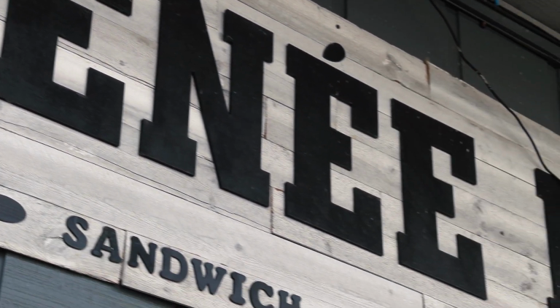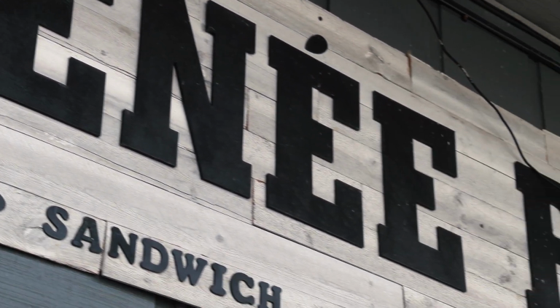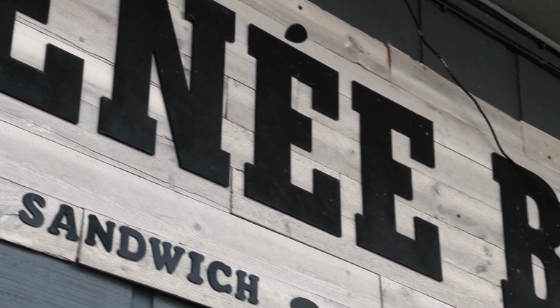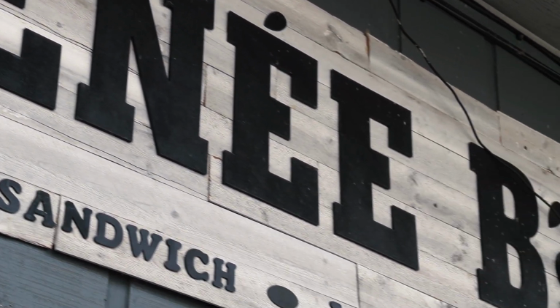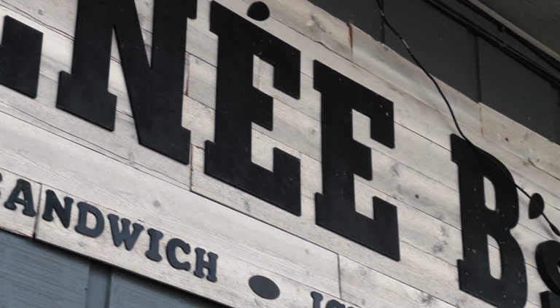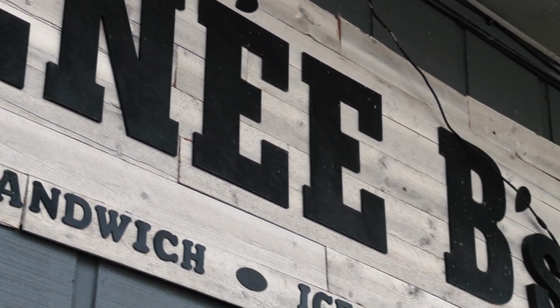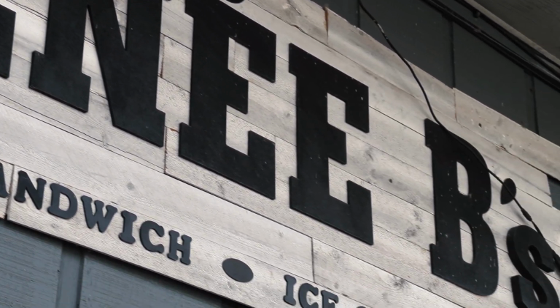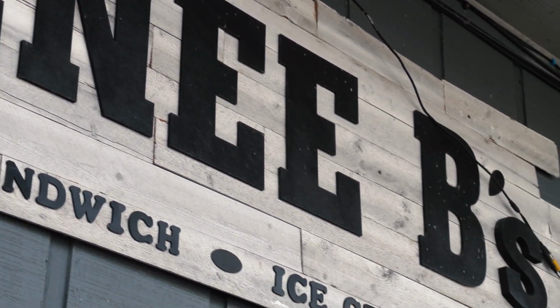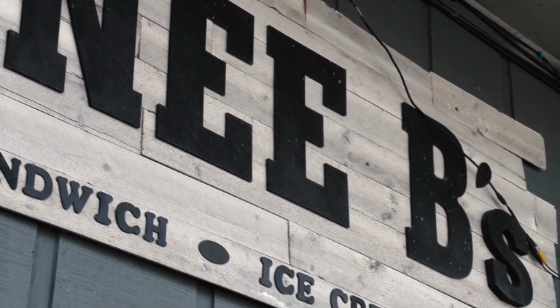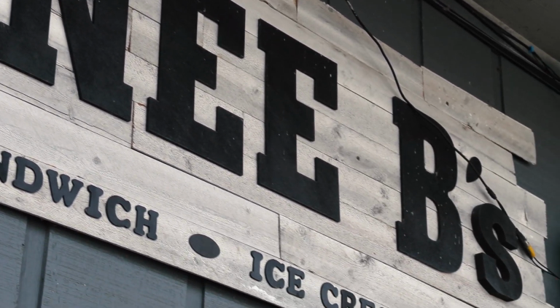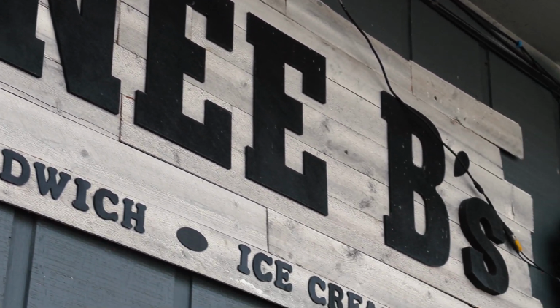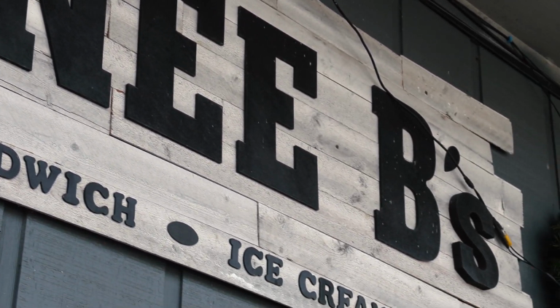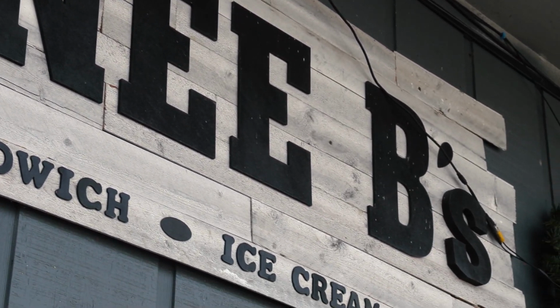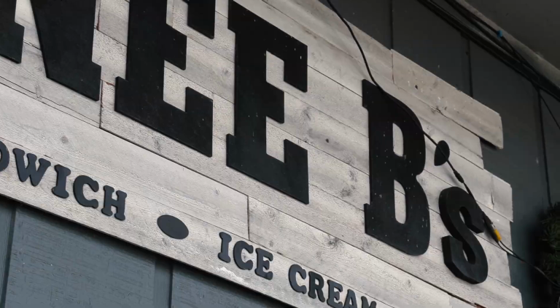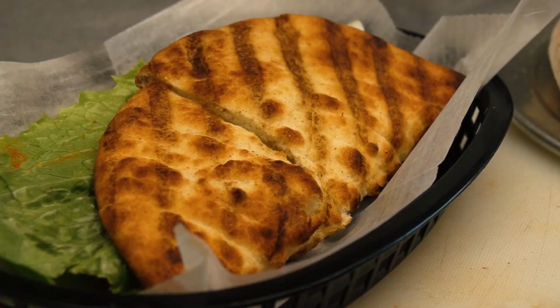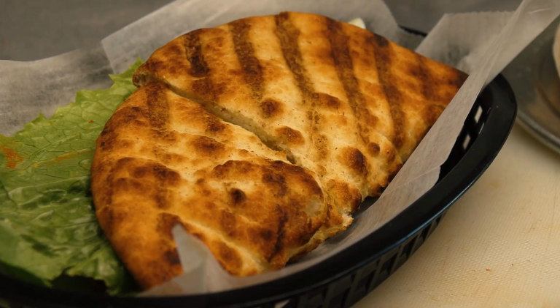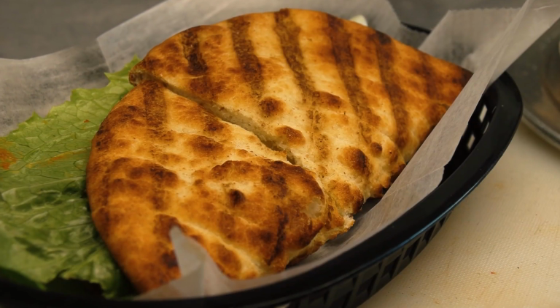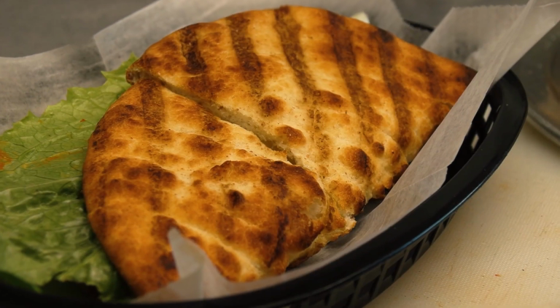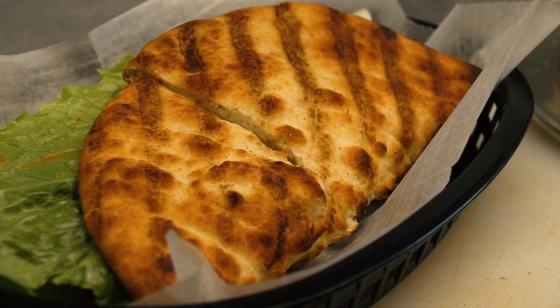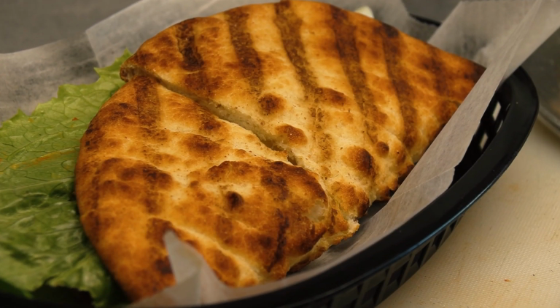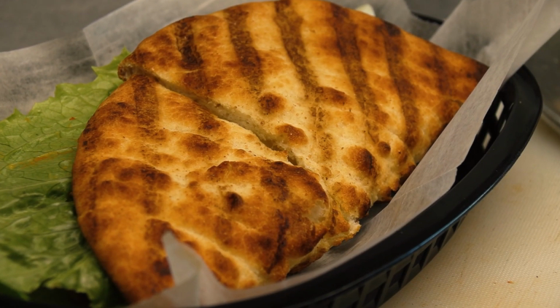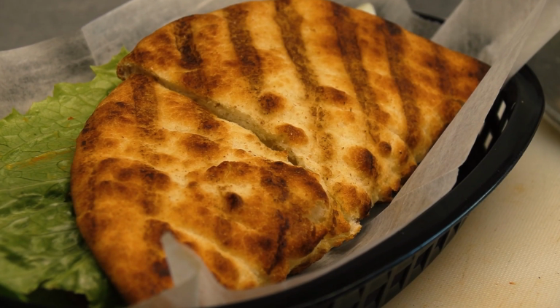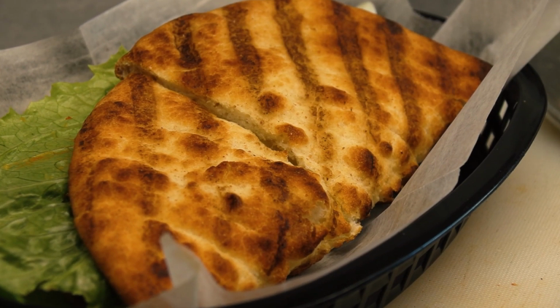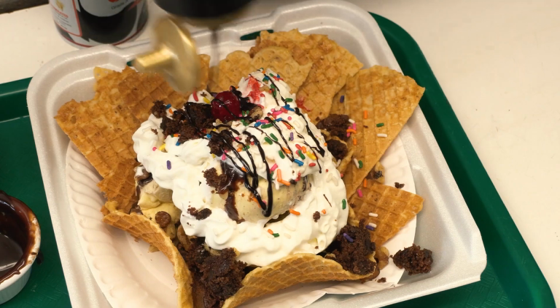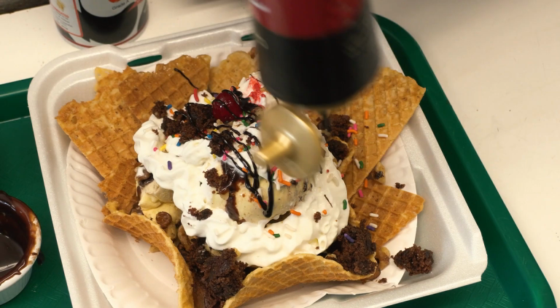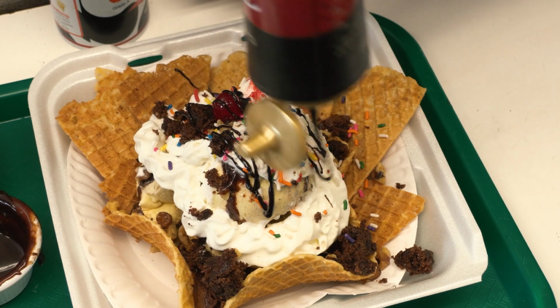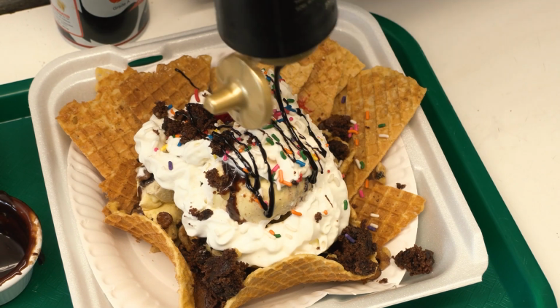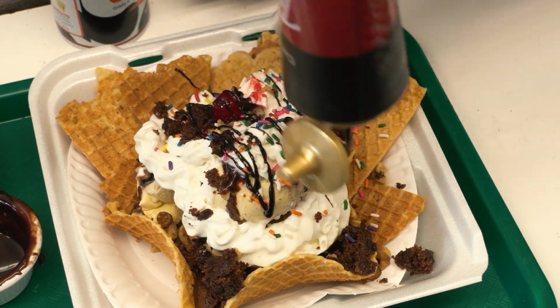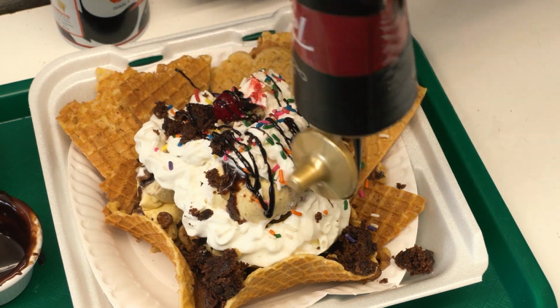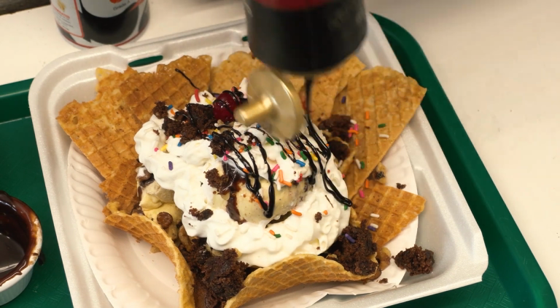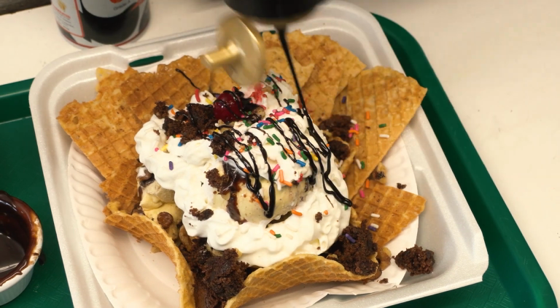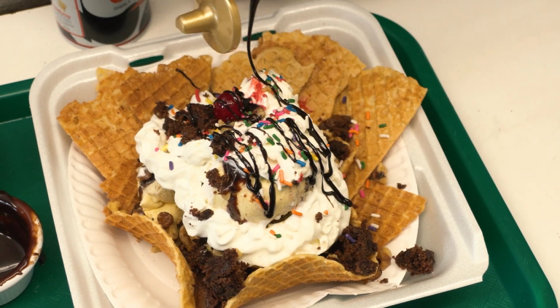I'm here with Renee, the owner of Renee B's Soup, Sandwich, and Ice Cream Shop.